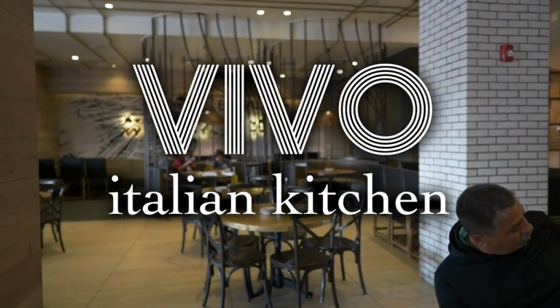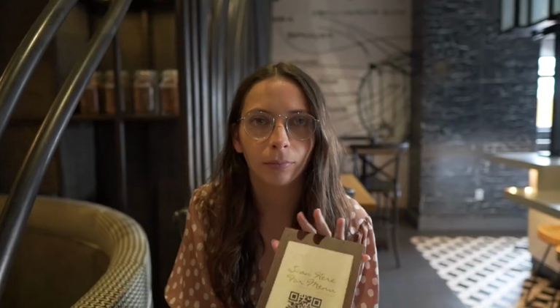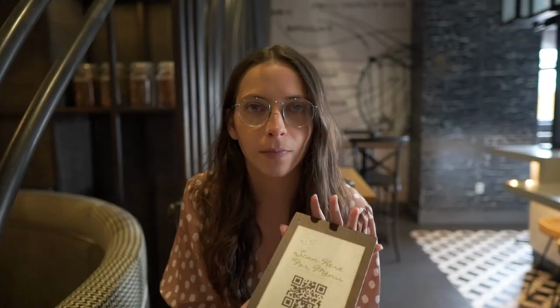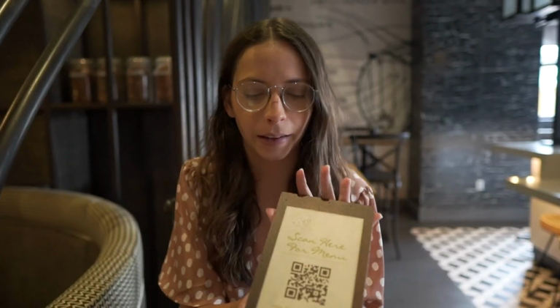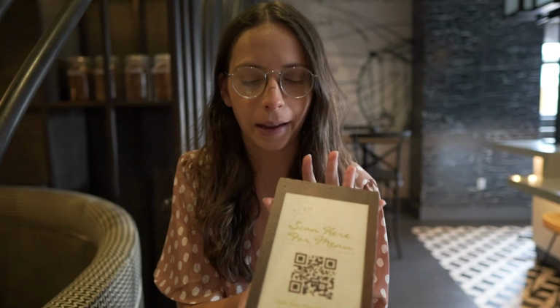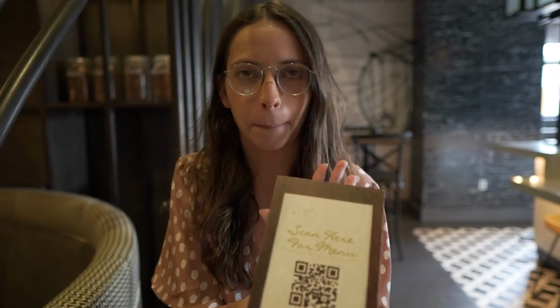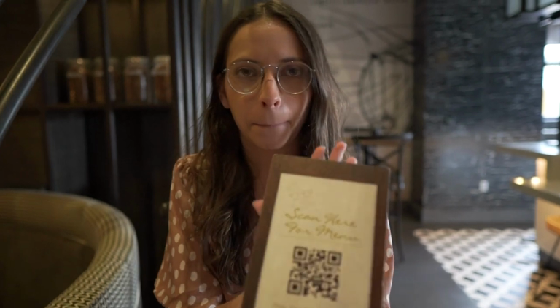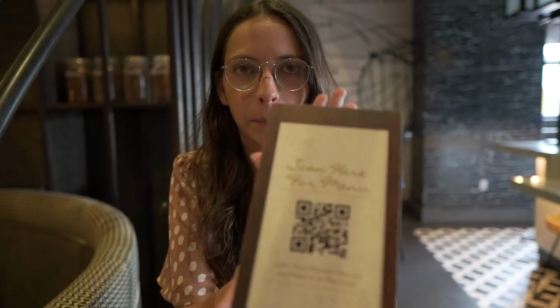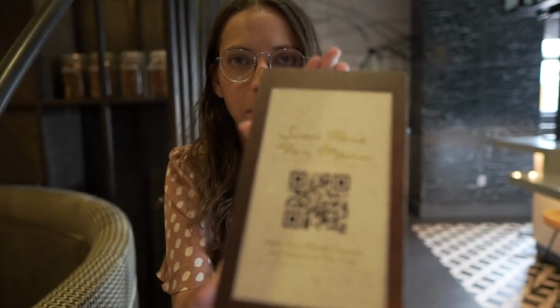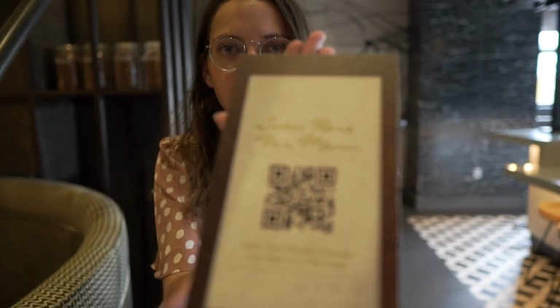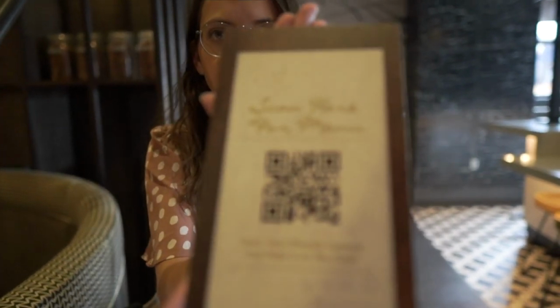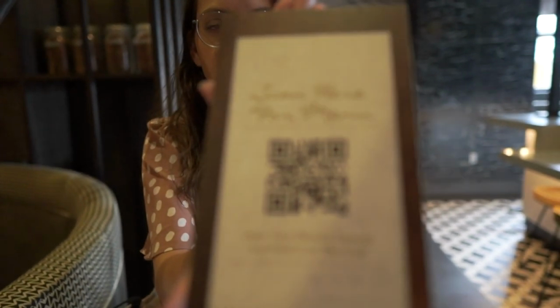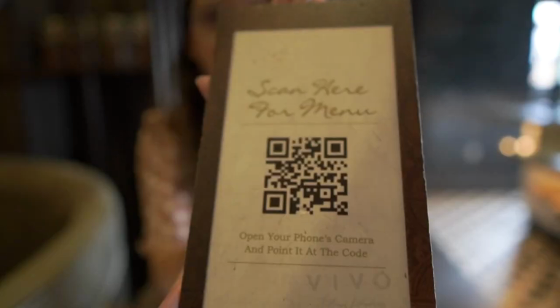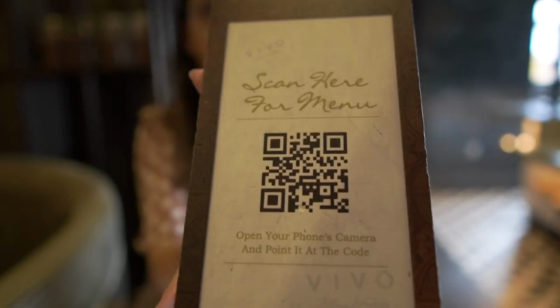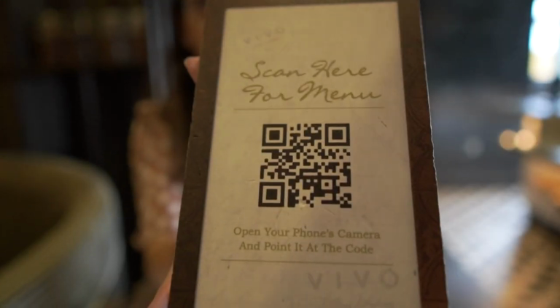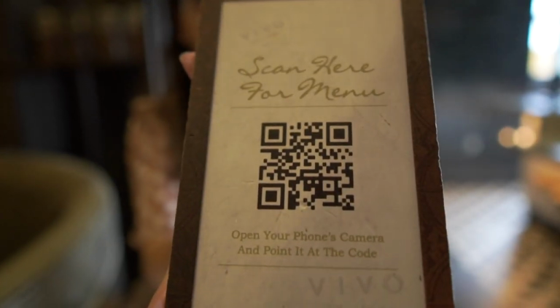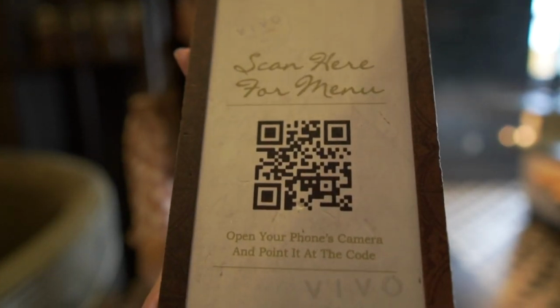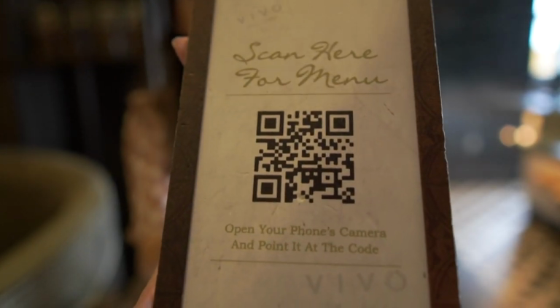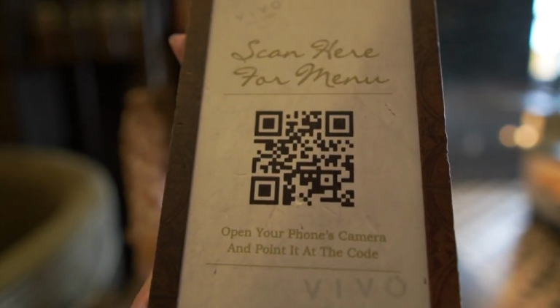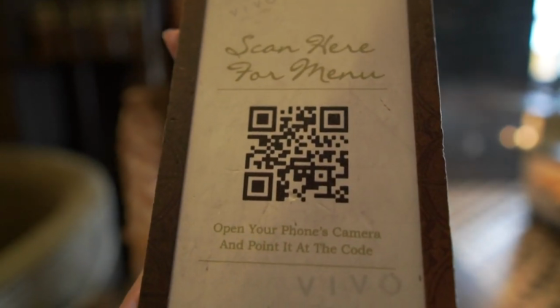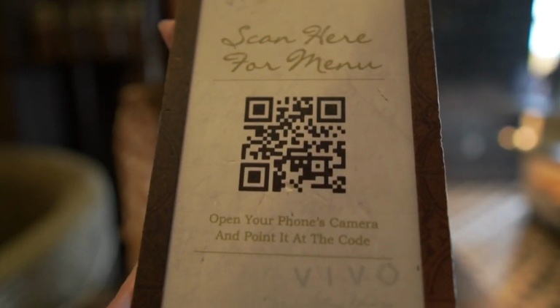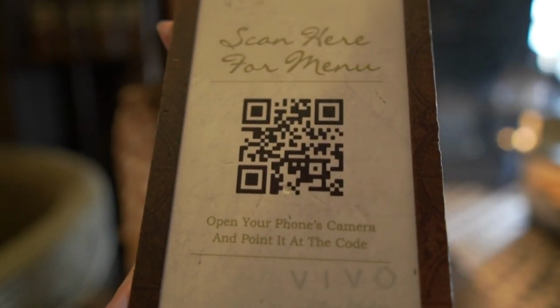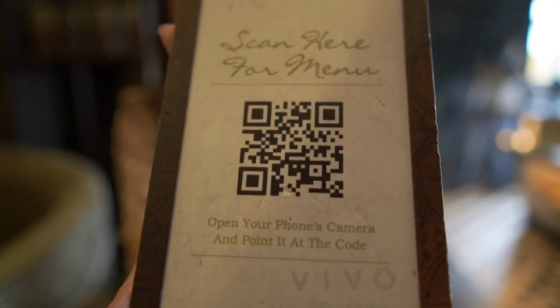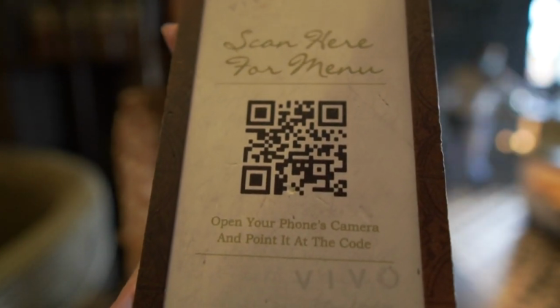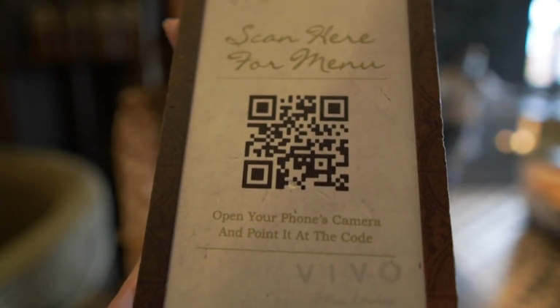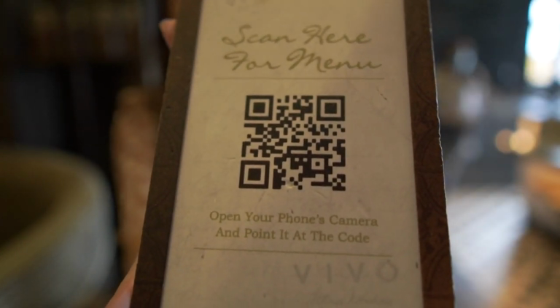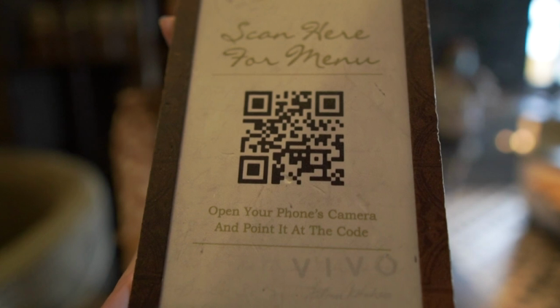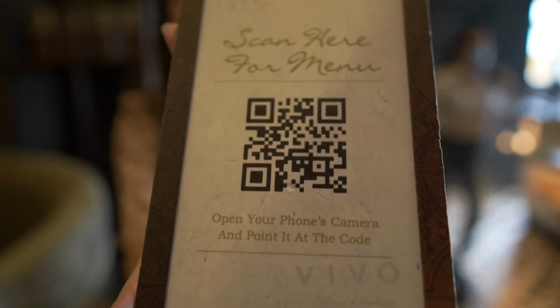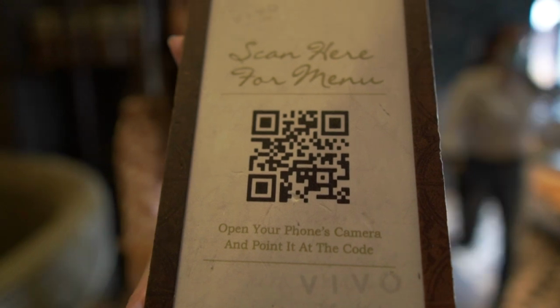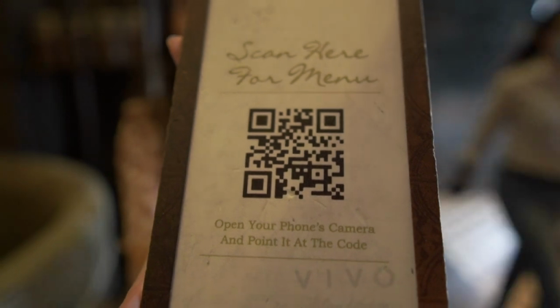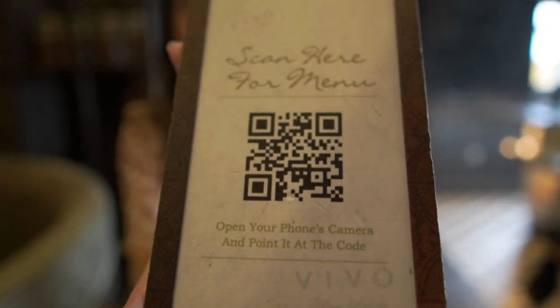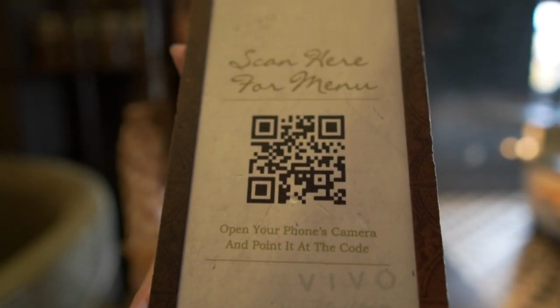Could you hold that up towards the camera so people can scan the QR code if they're watching the video and want to see the menu?